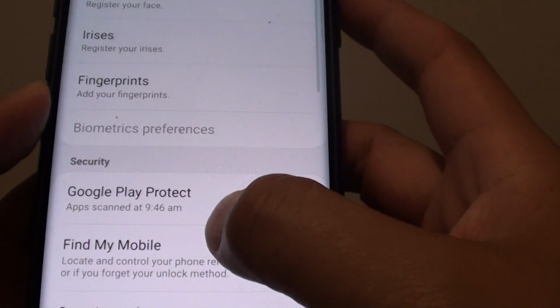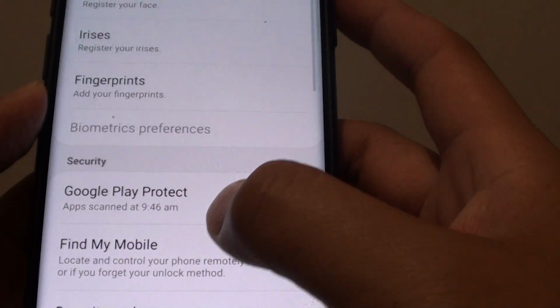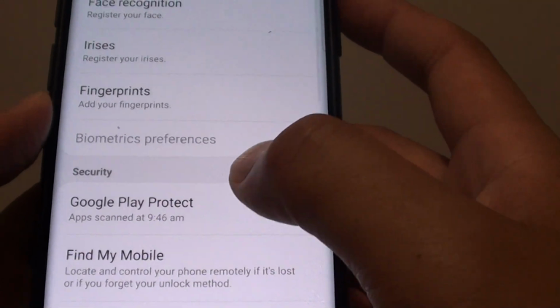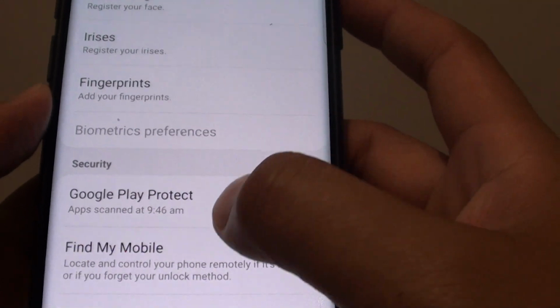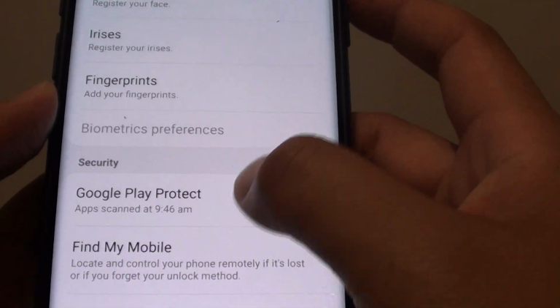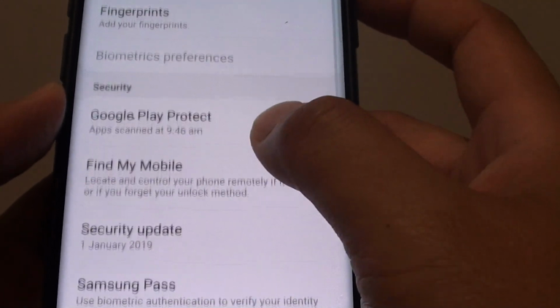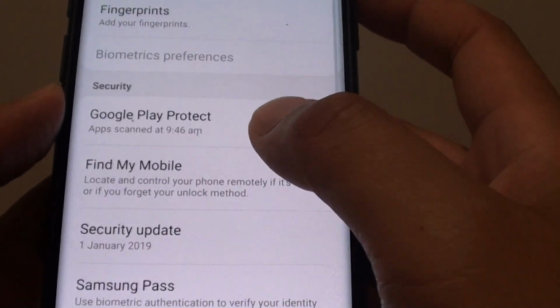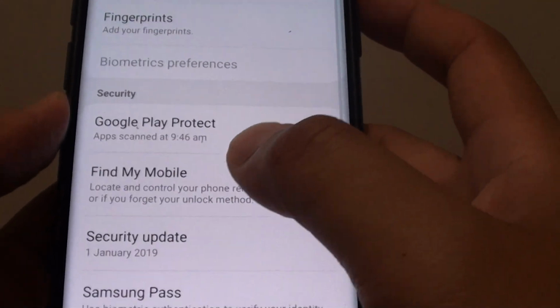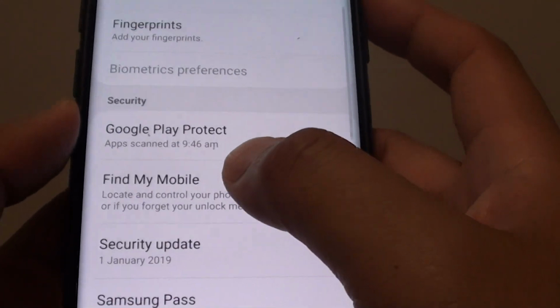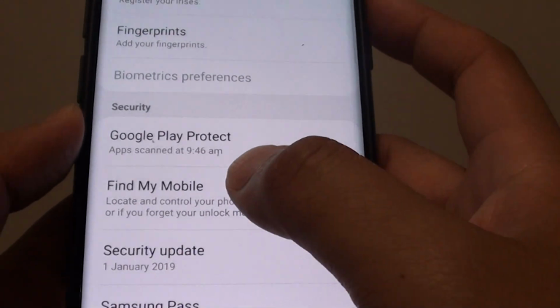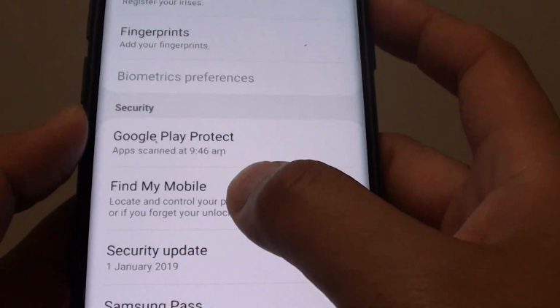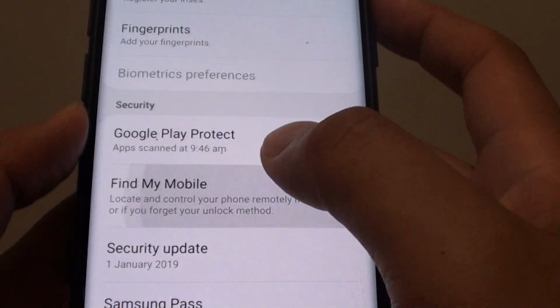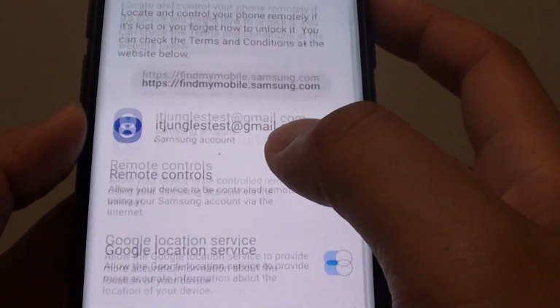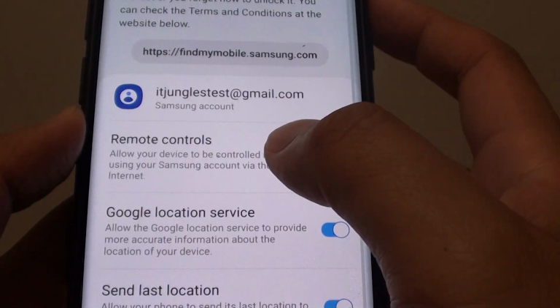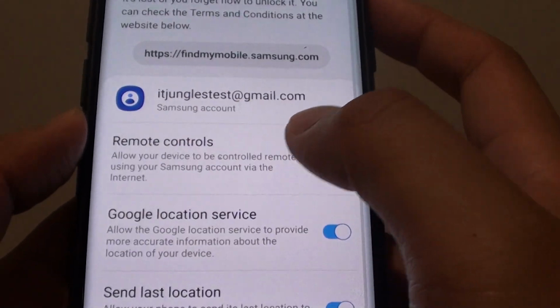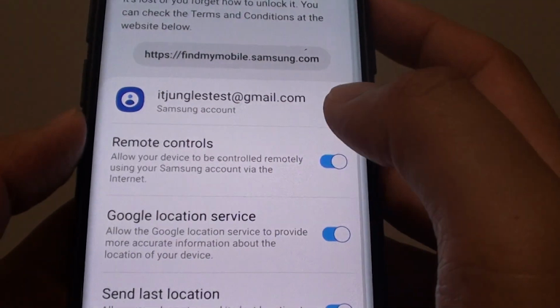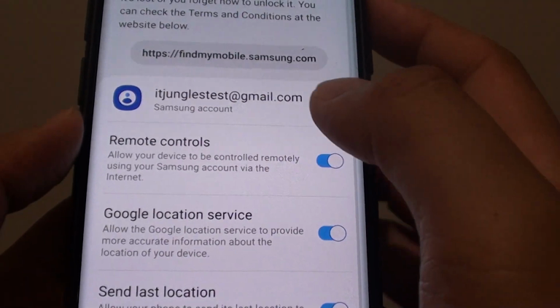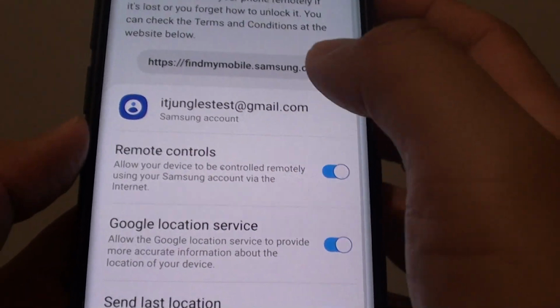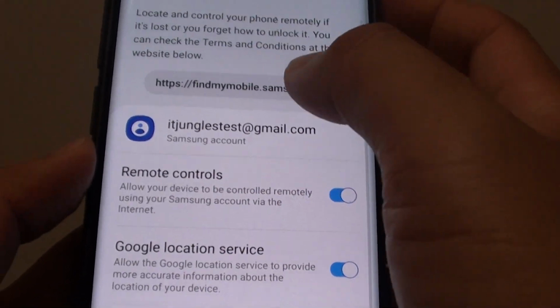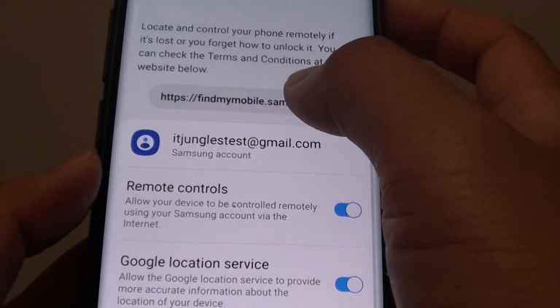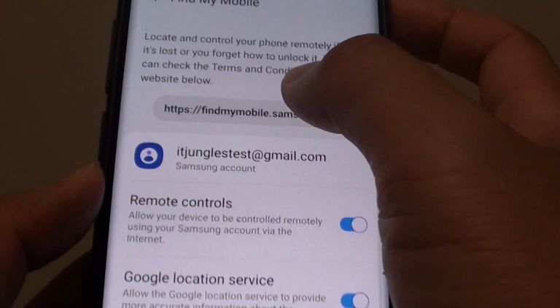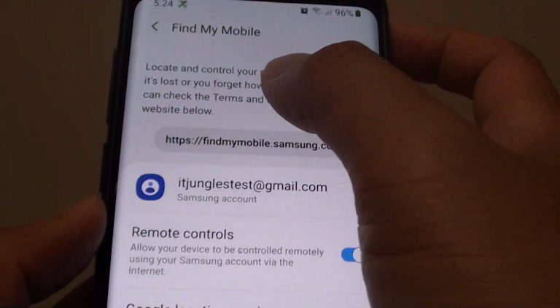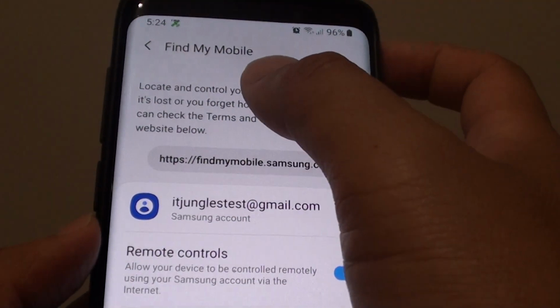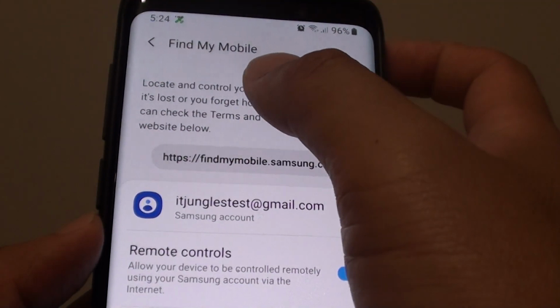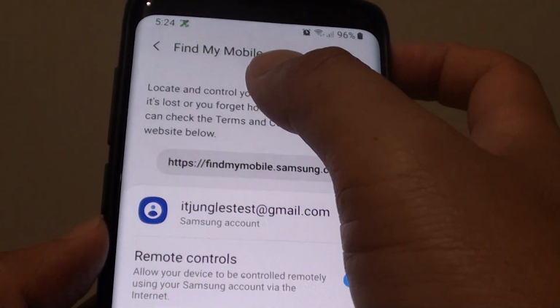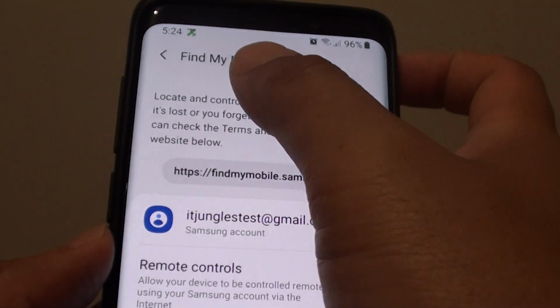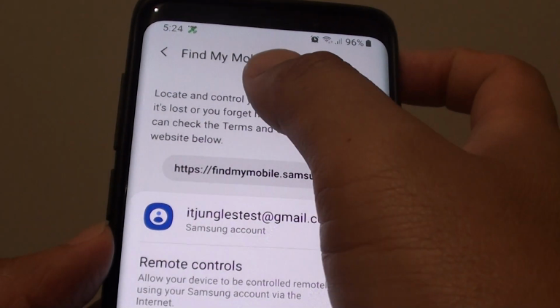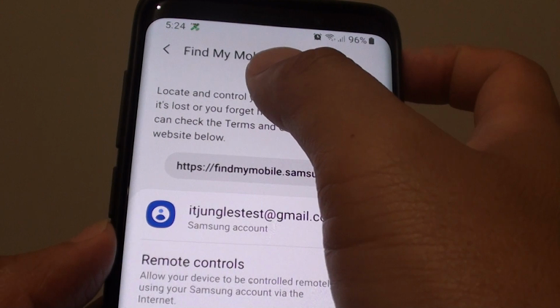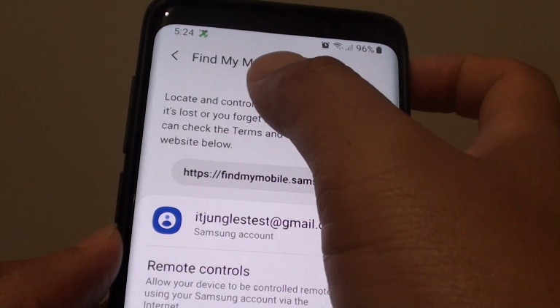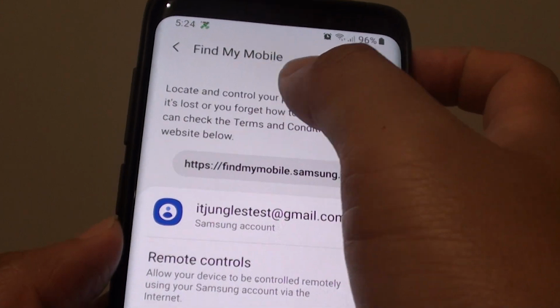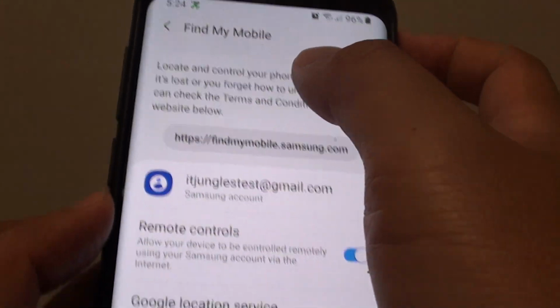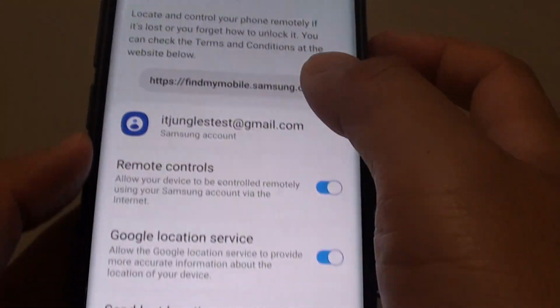Then tap on Find My Mobile. Make sure that you are already signed into Find My Mobile.